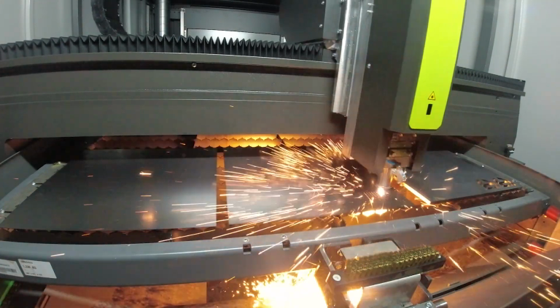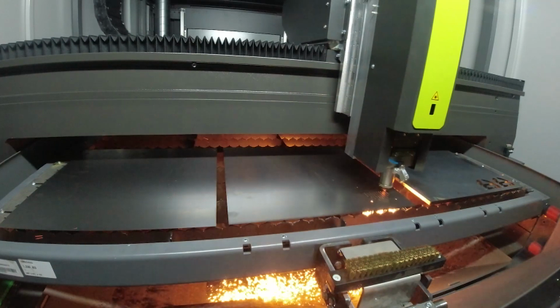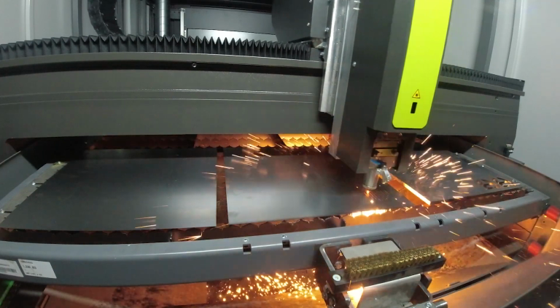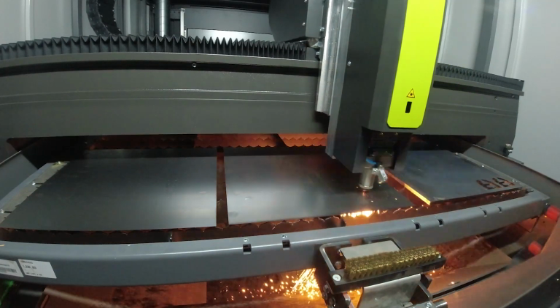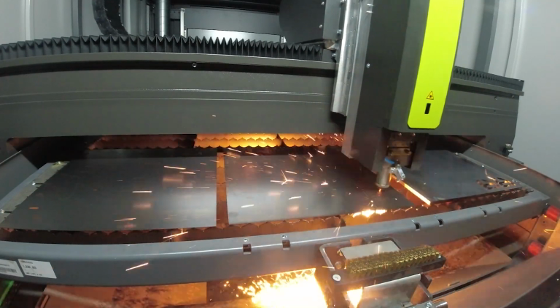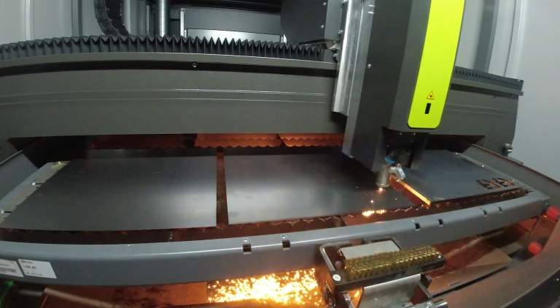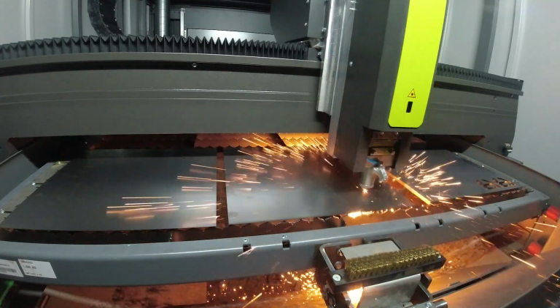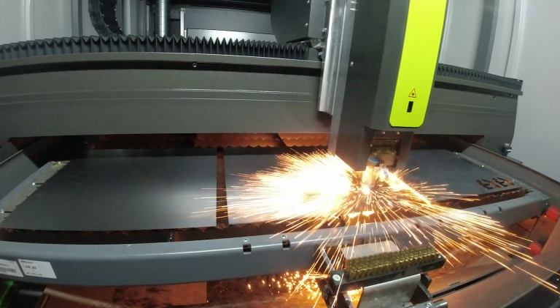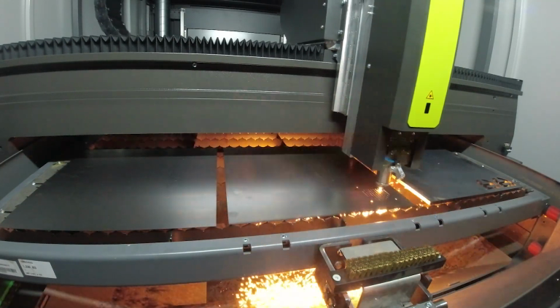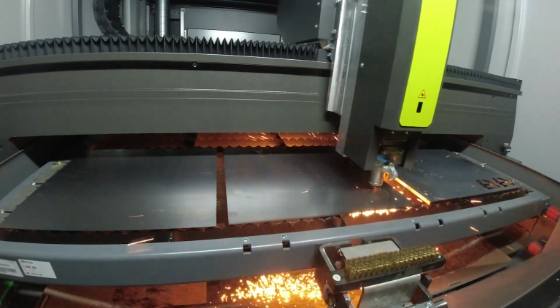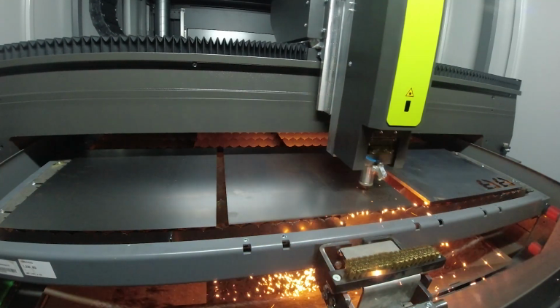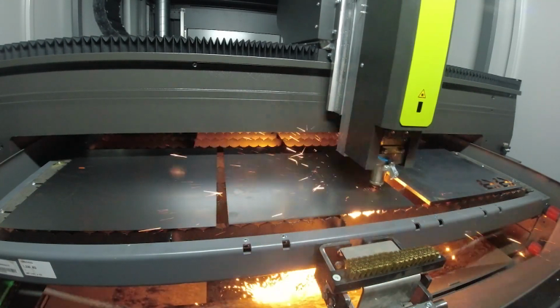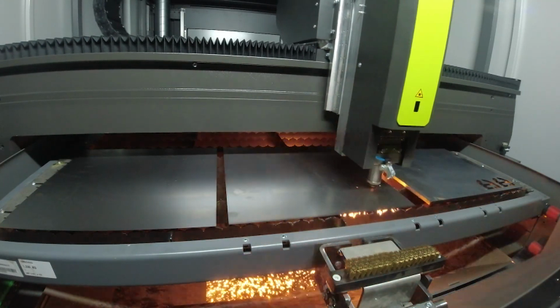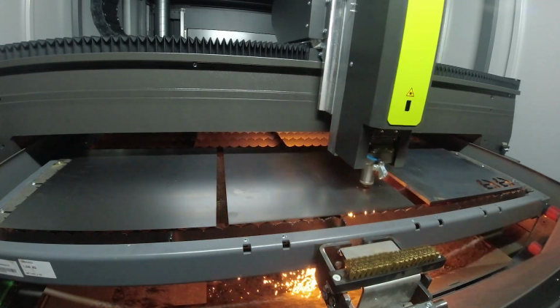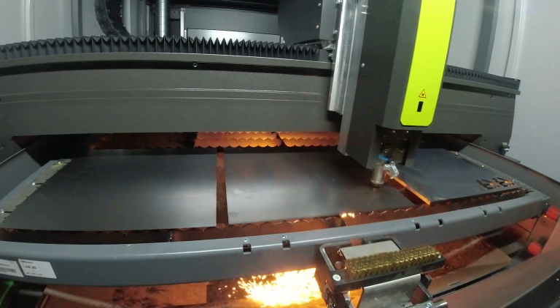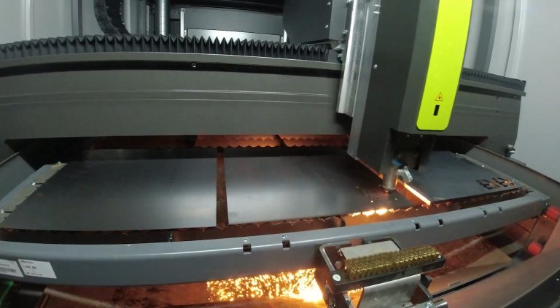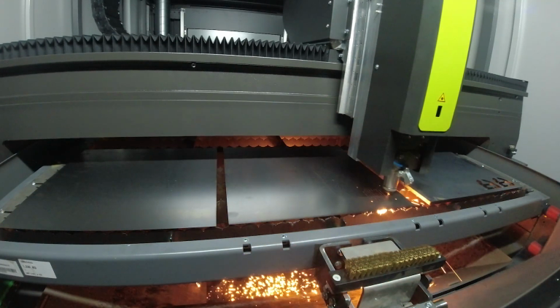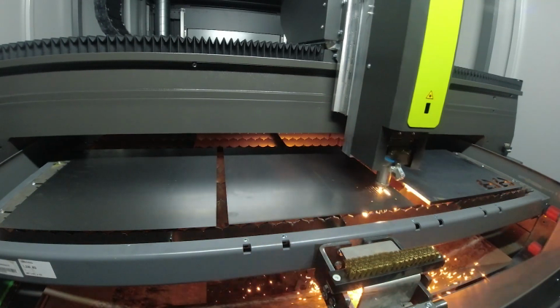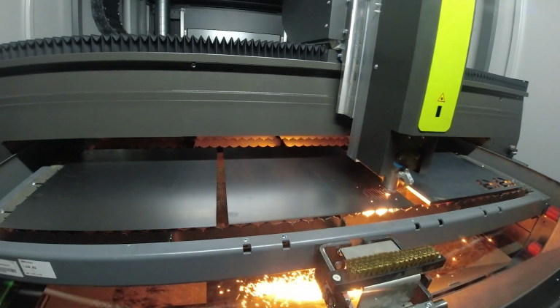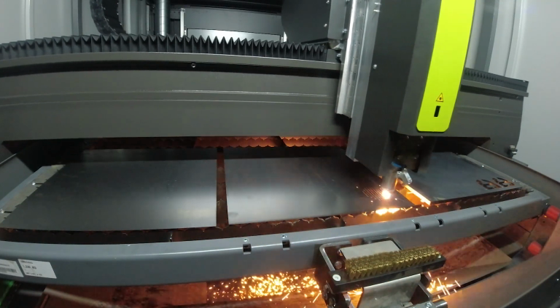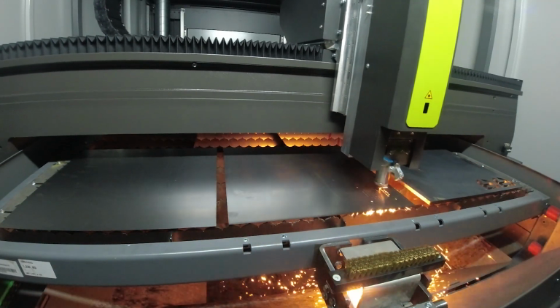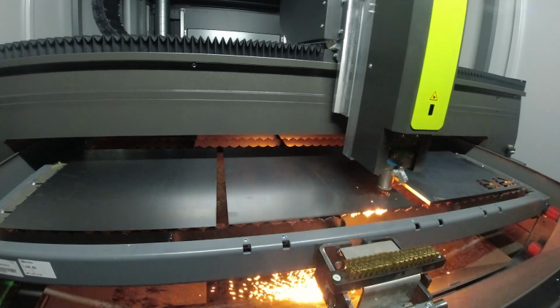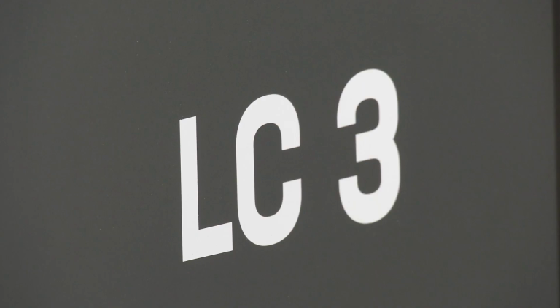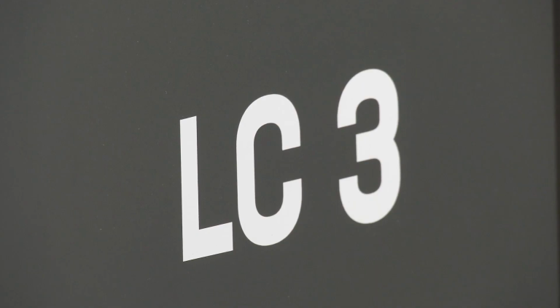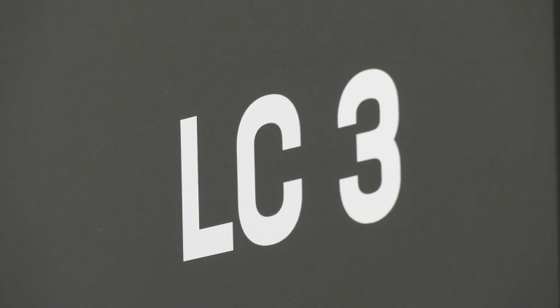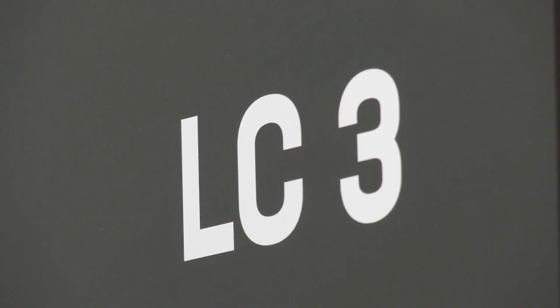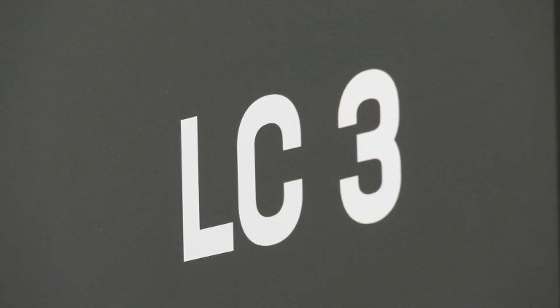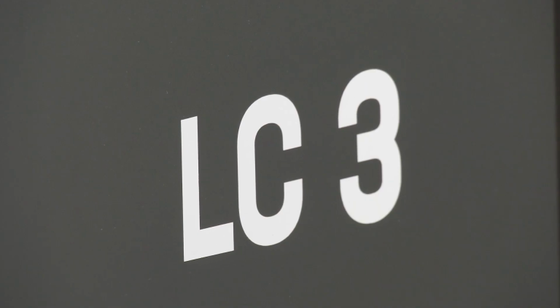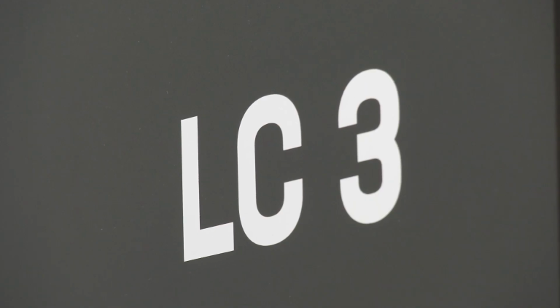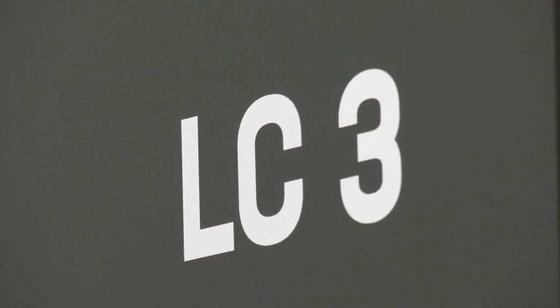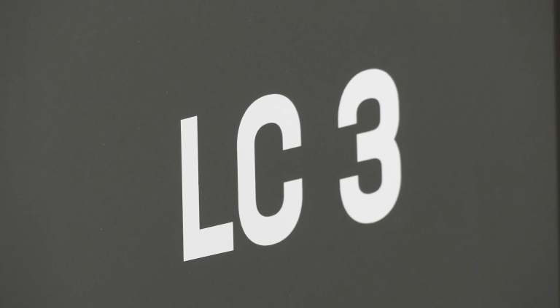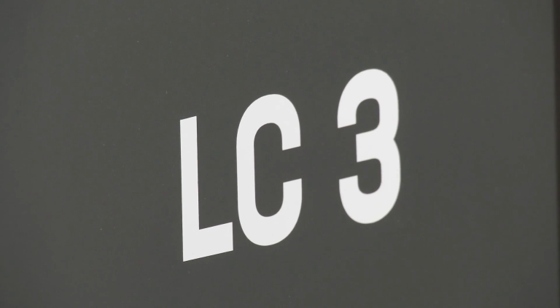So if you're in the market for a stable, consistent machine, the LC3 is the machine for you.